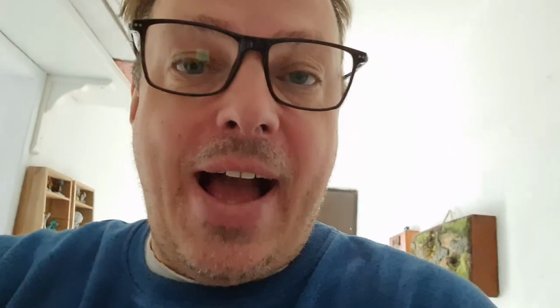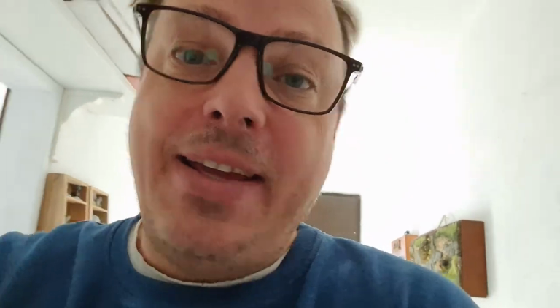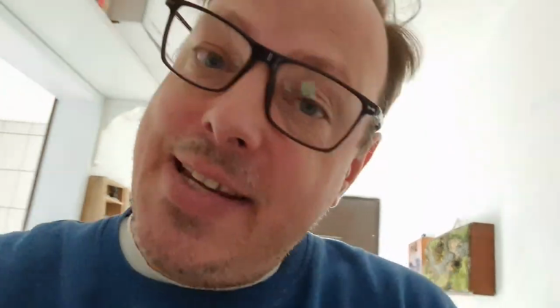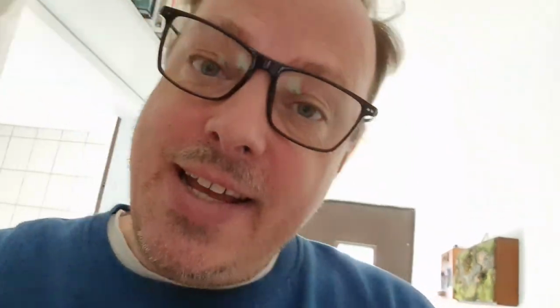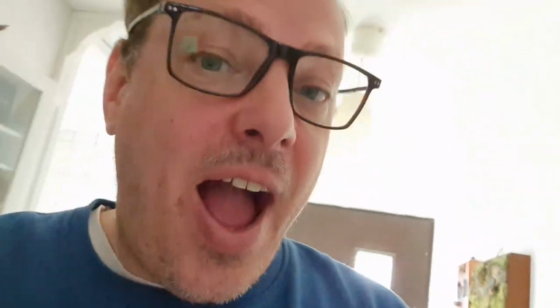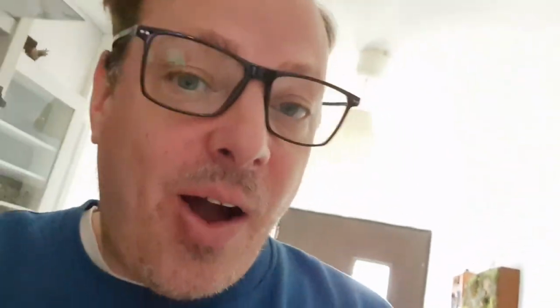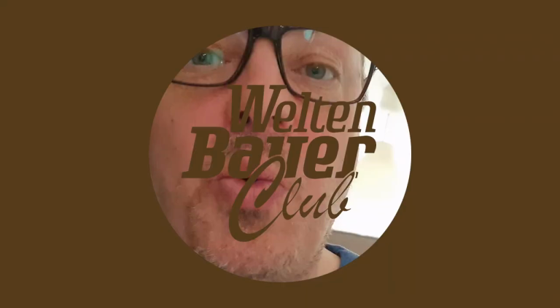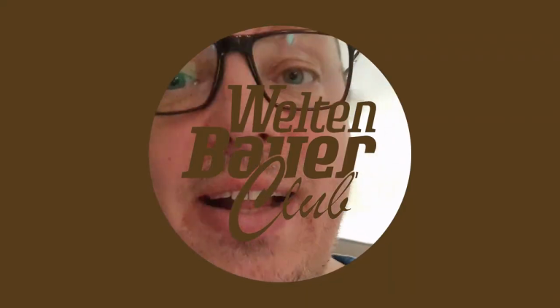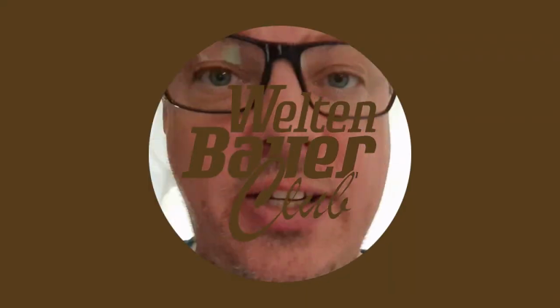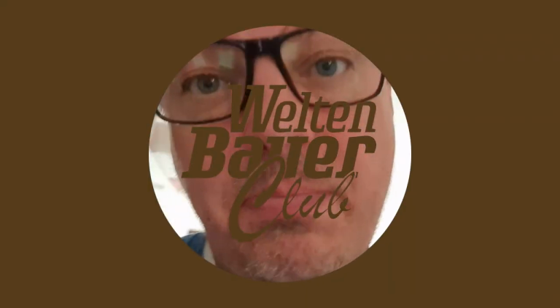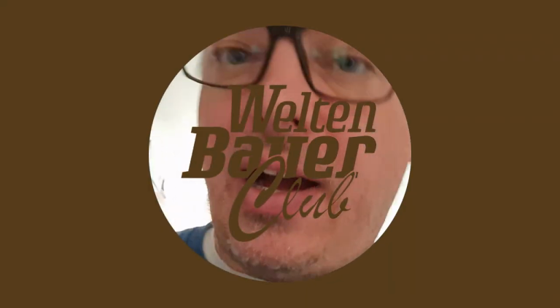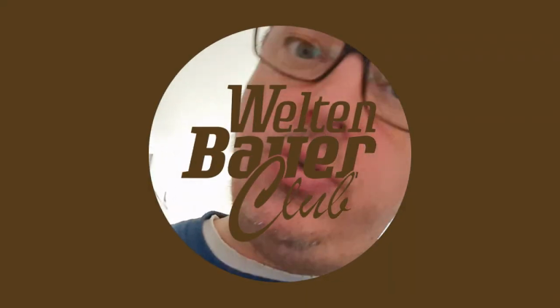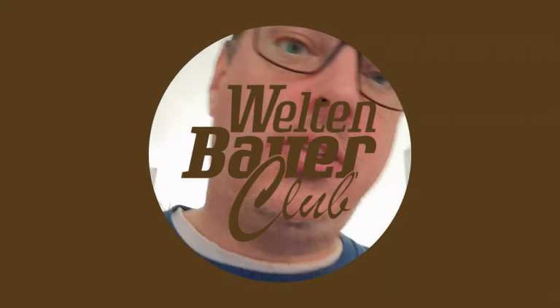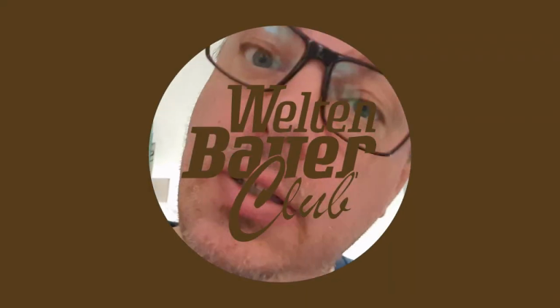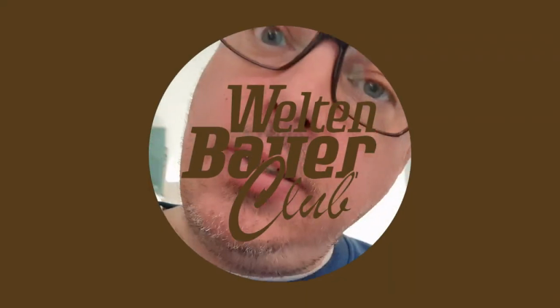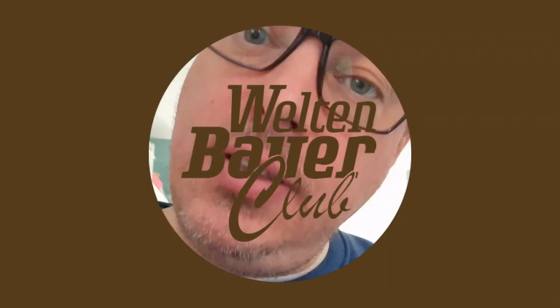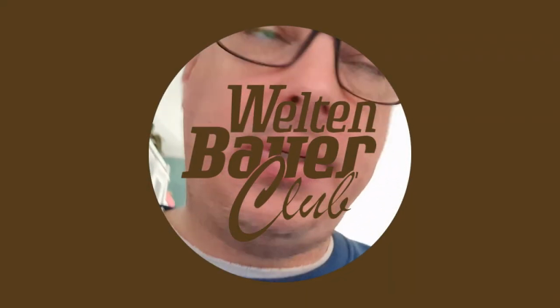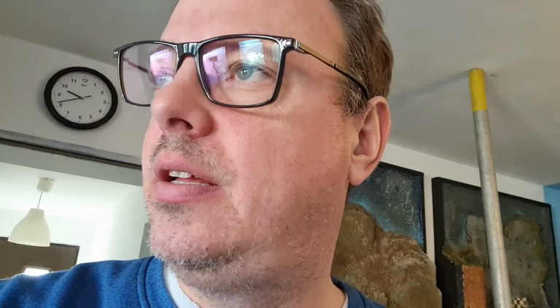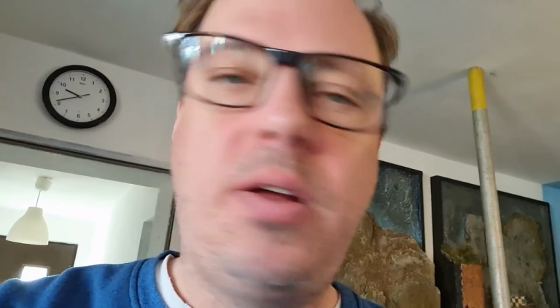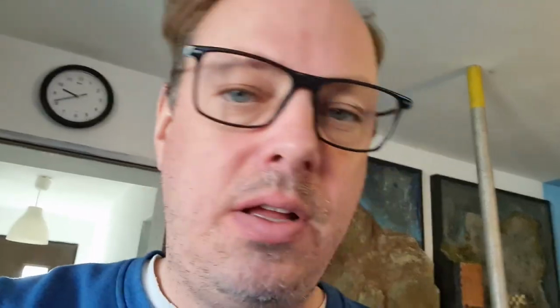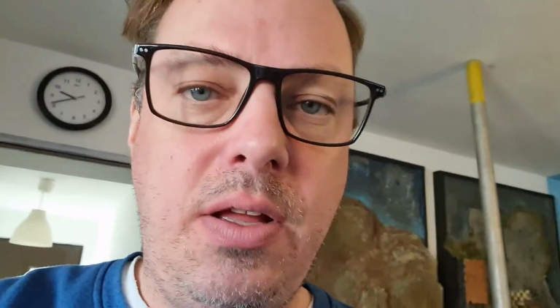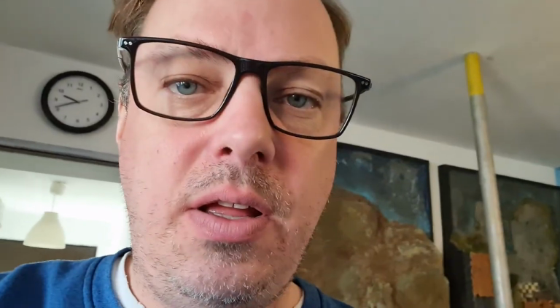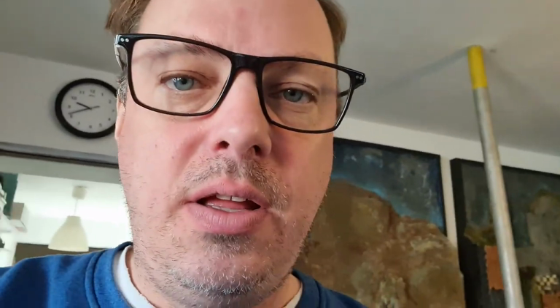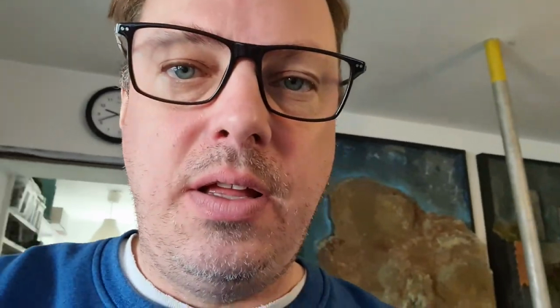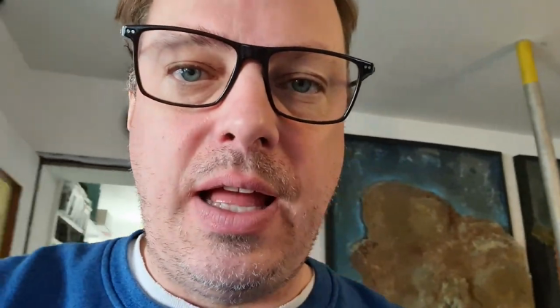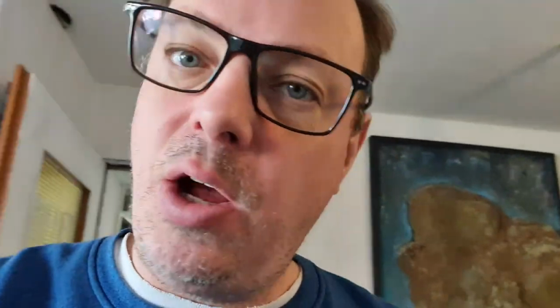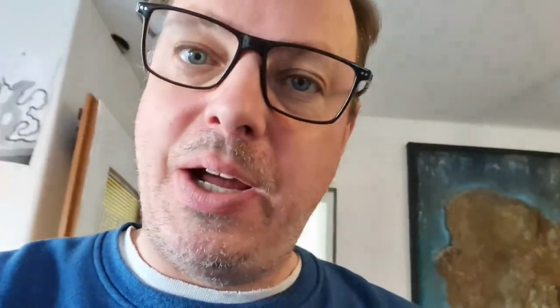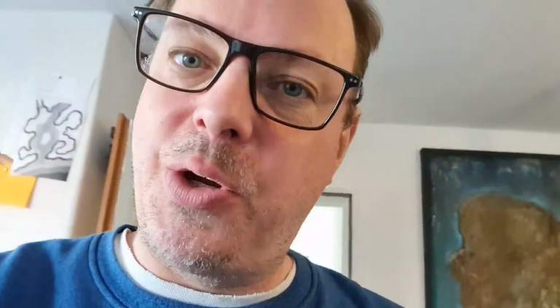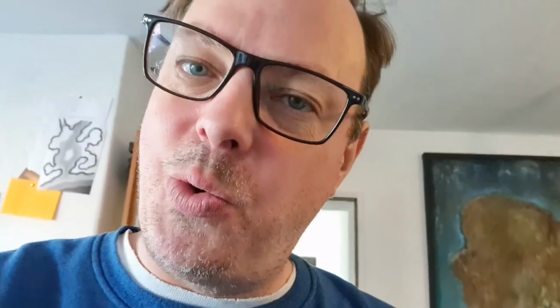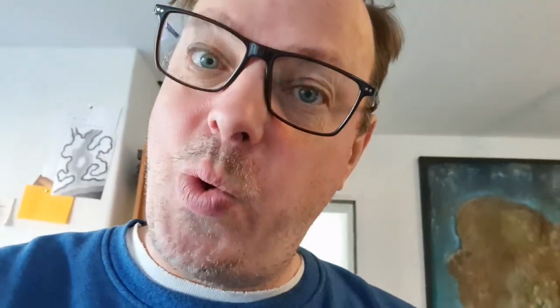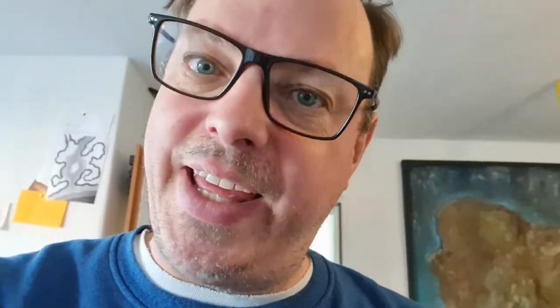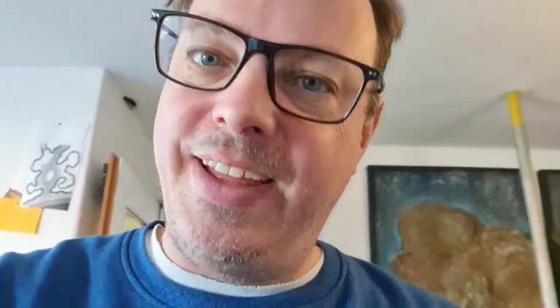Hi-di-how! Welcome to Welton Bauer Club. How about a quickie?